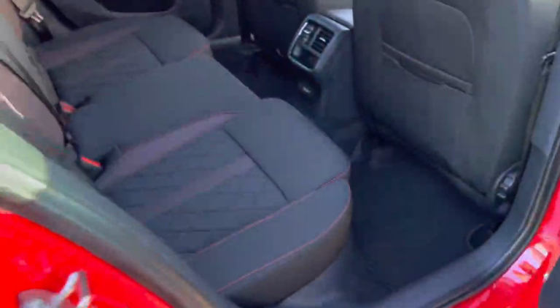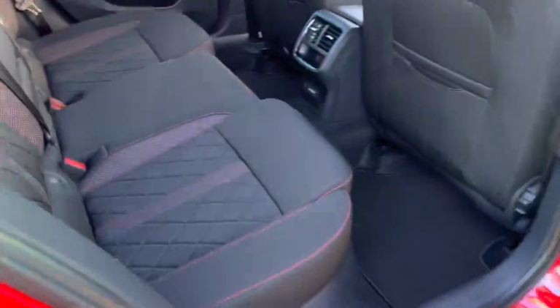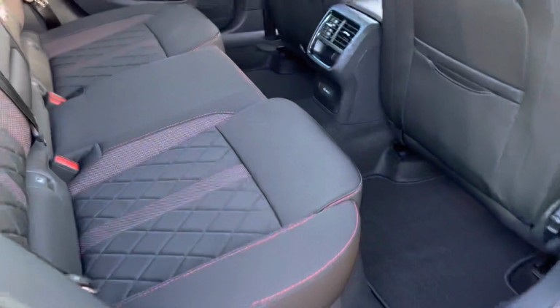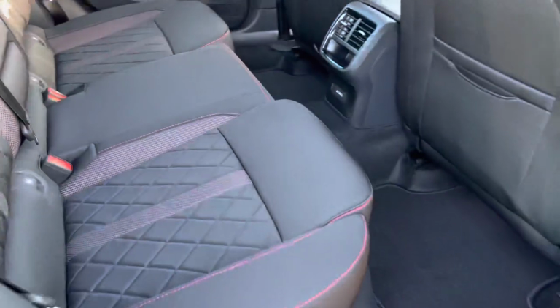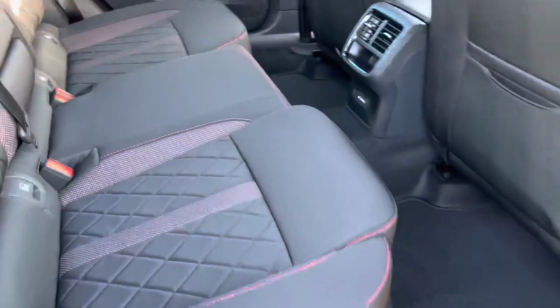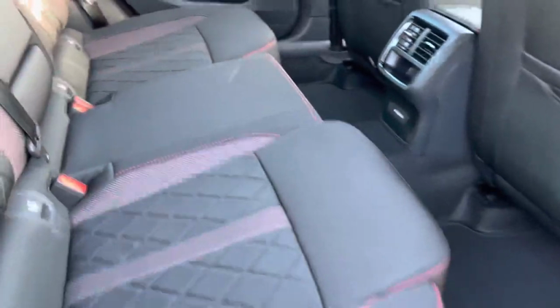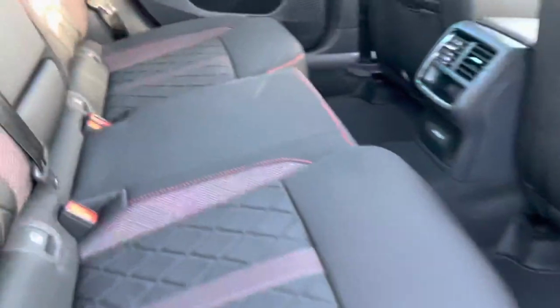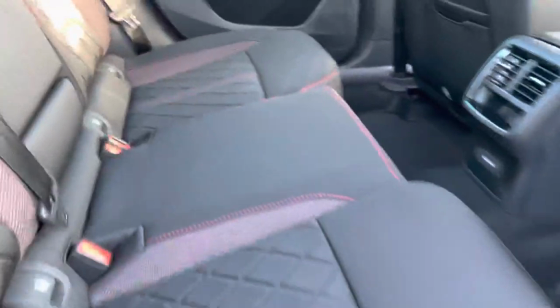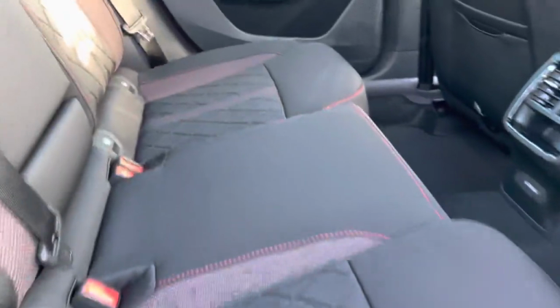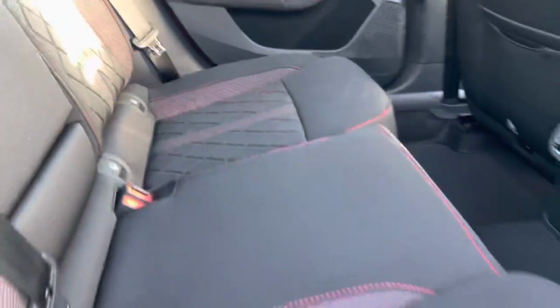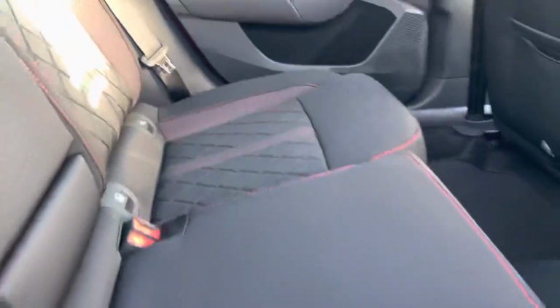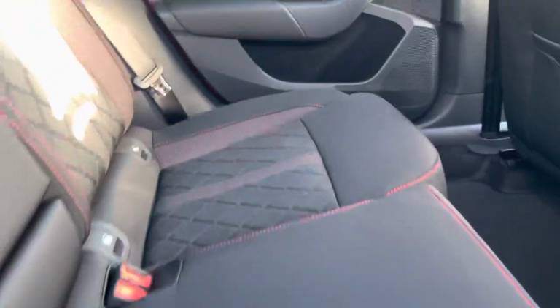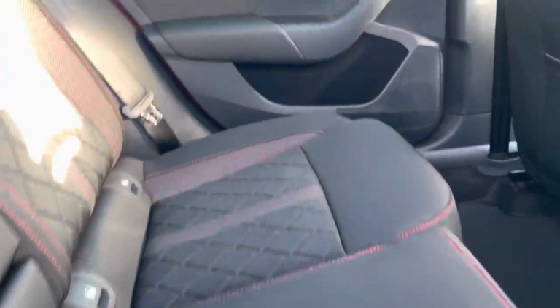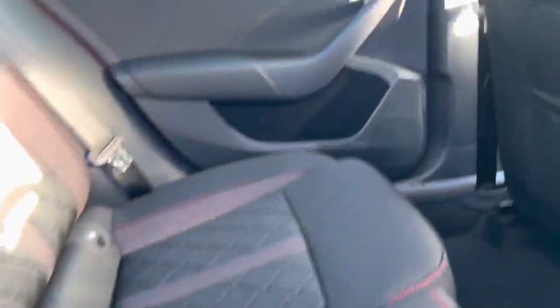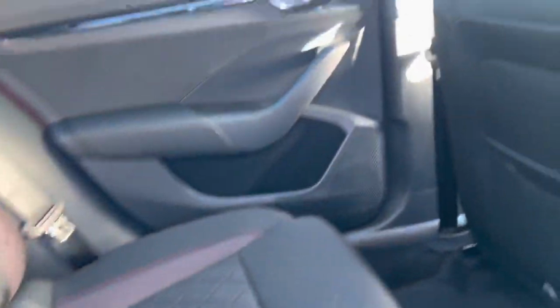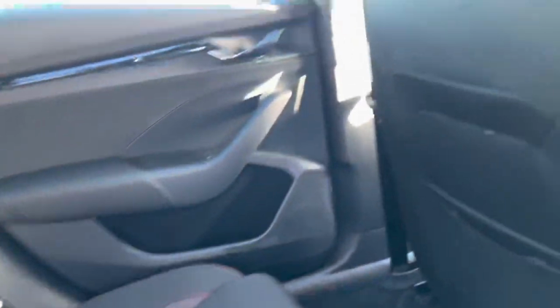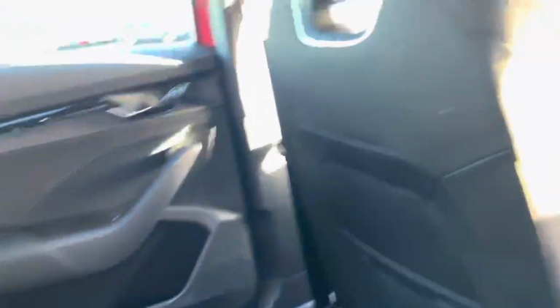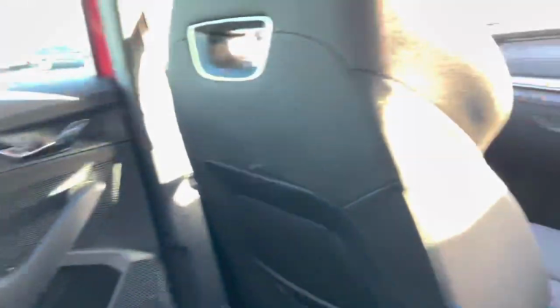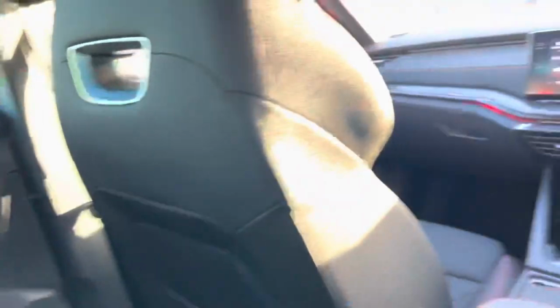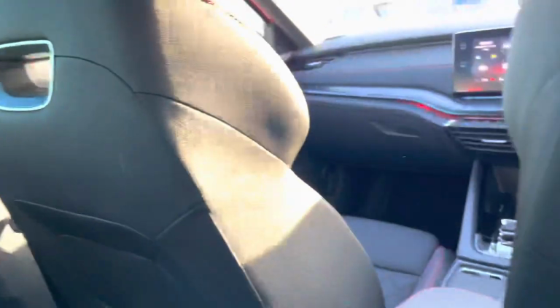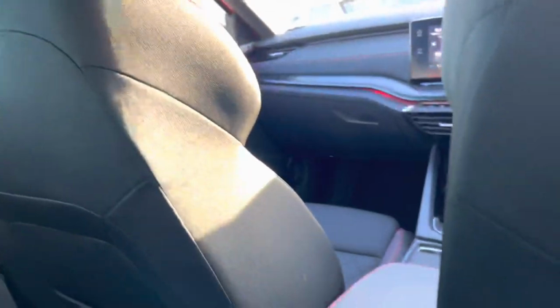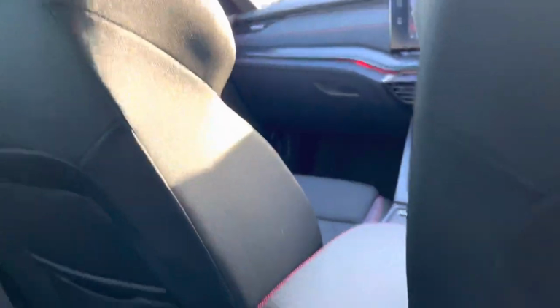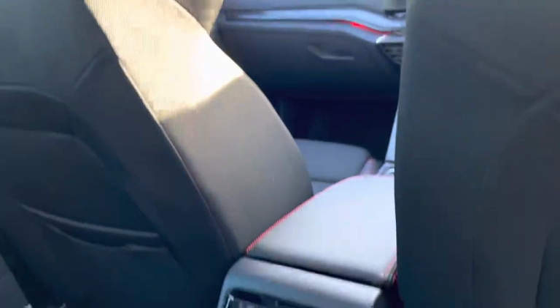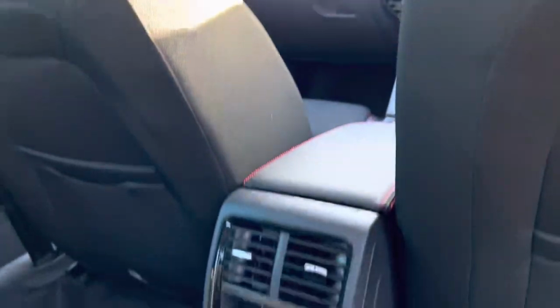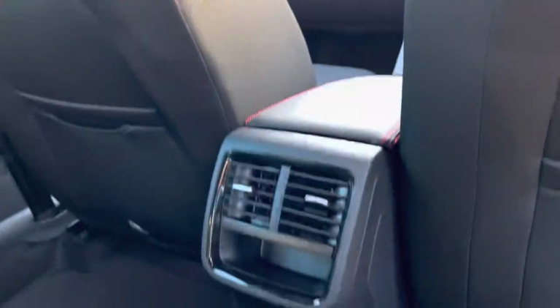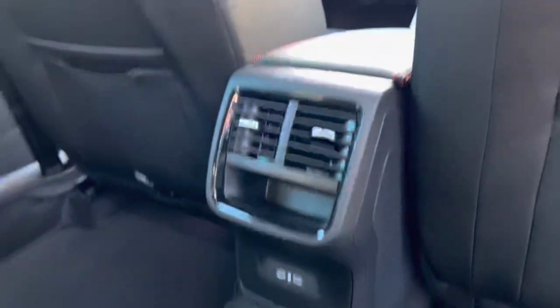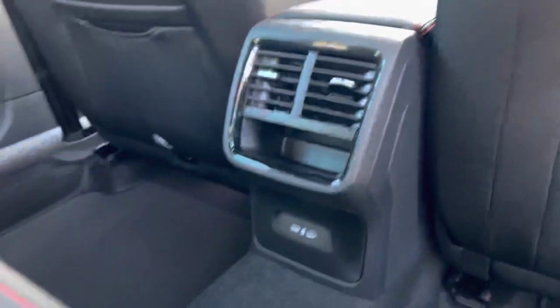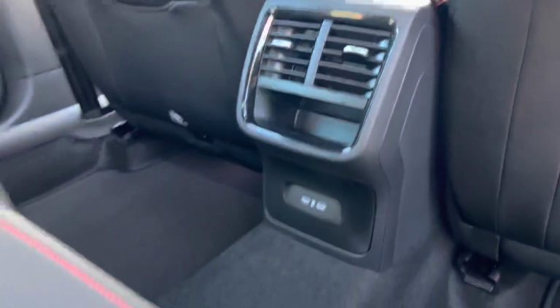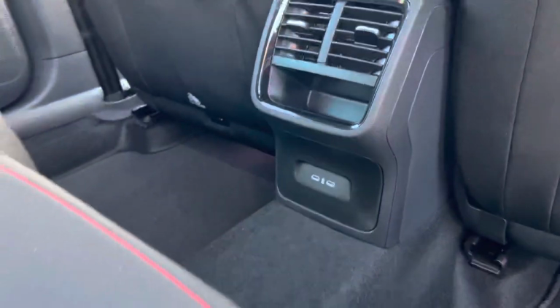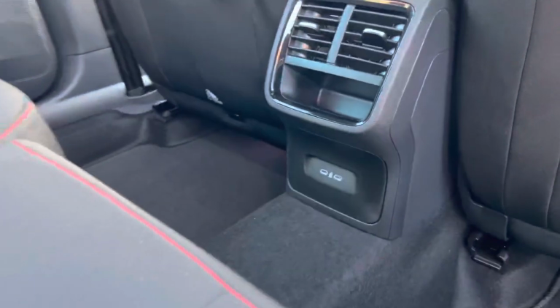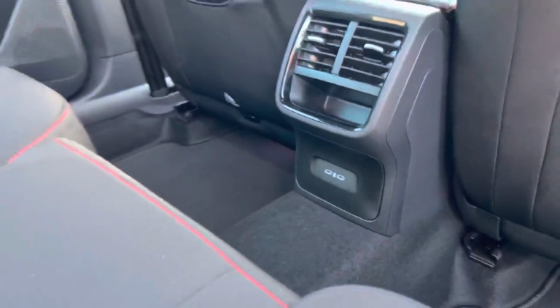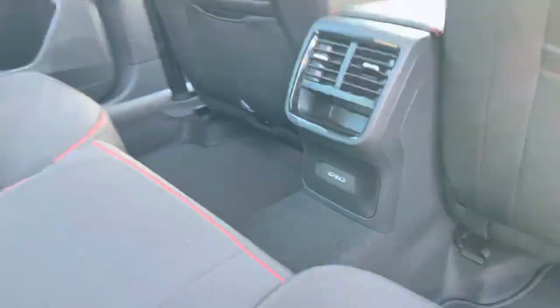It has a black cloth interior with red stitching, and has two USB-C points in the rear.